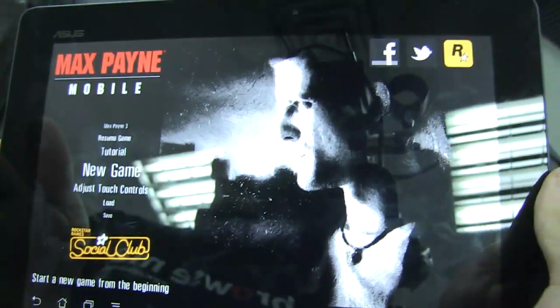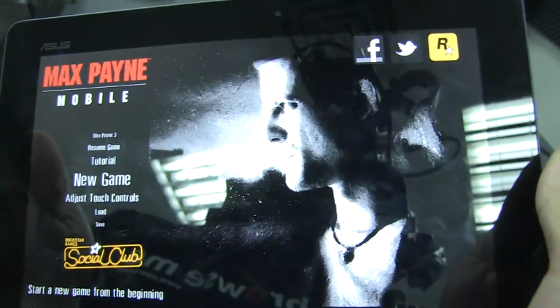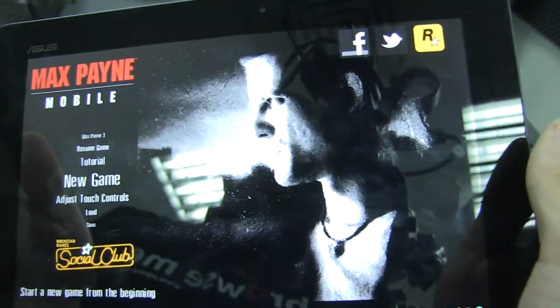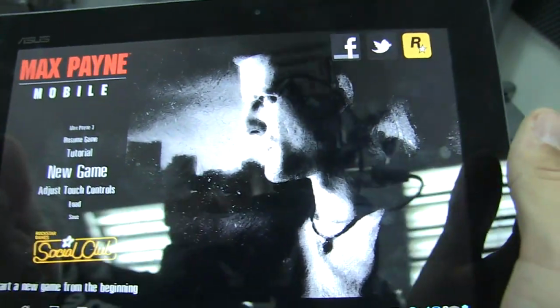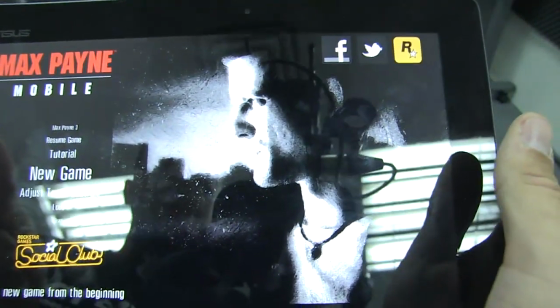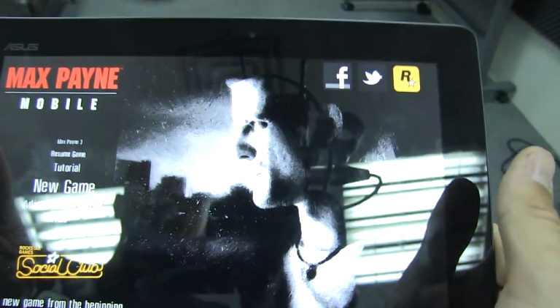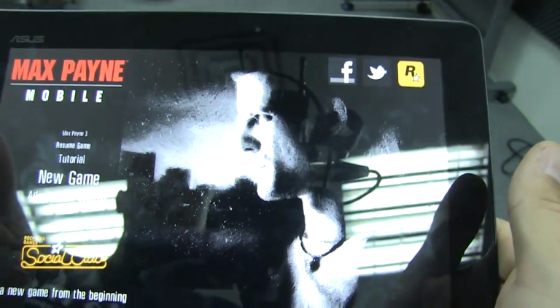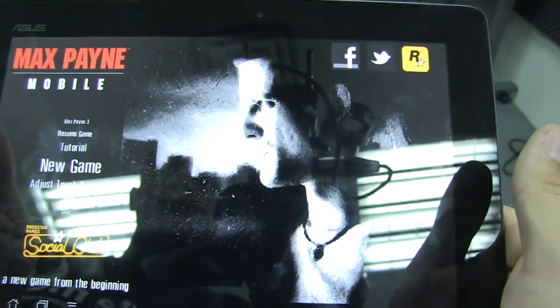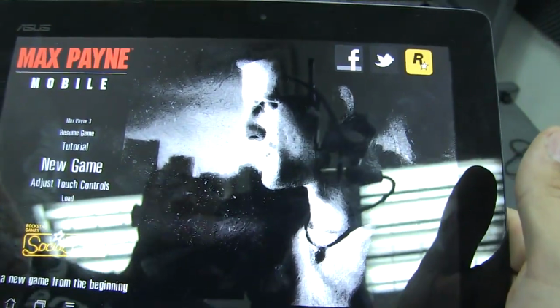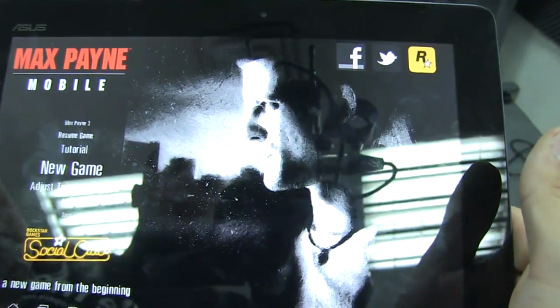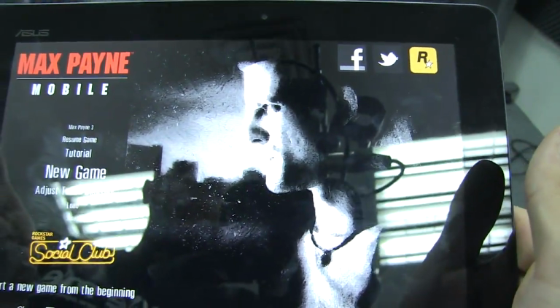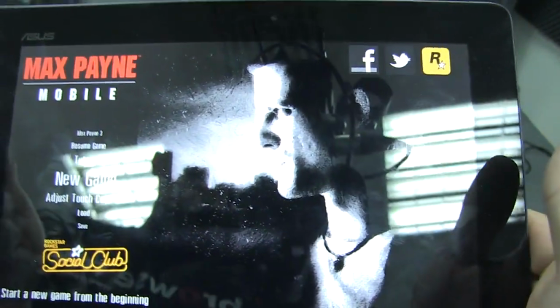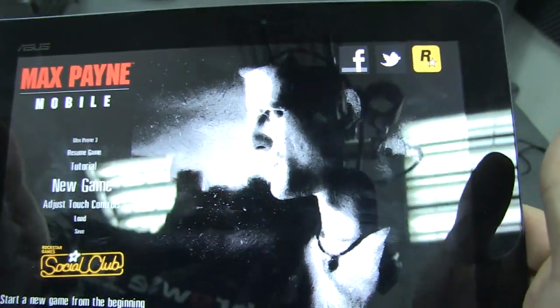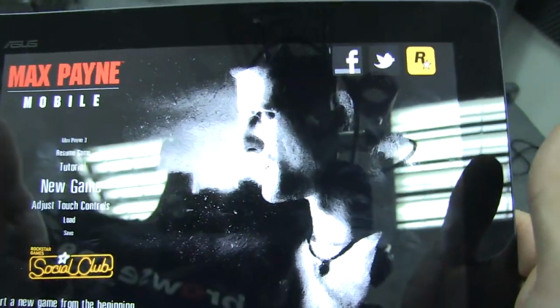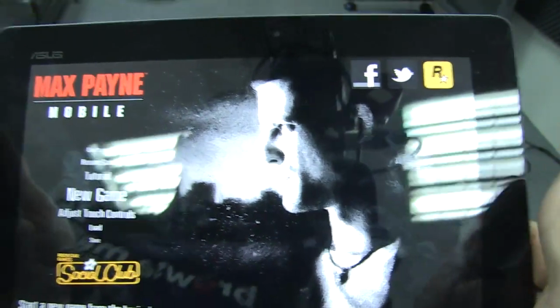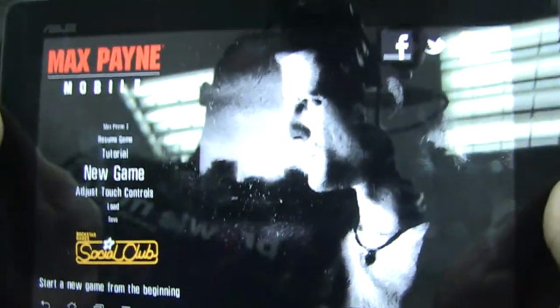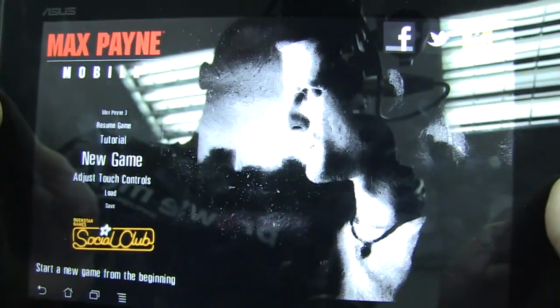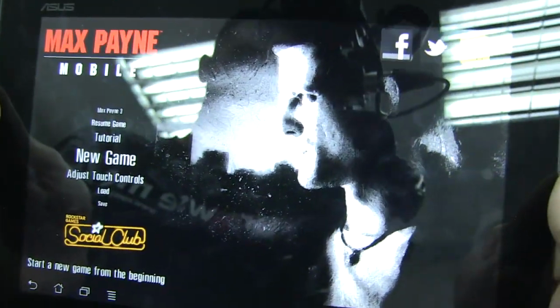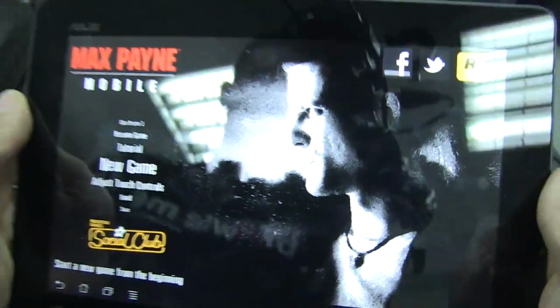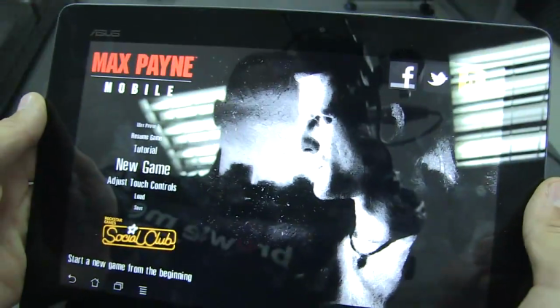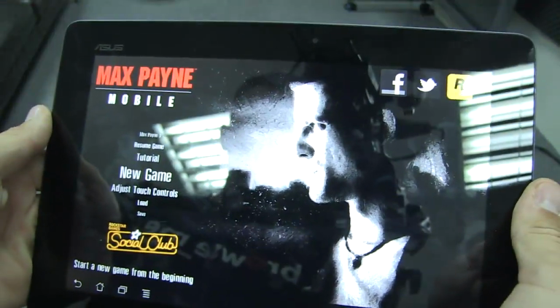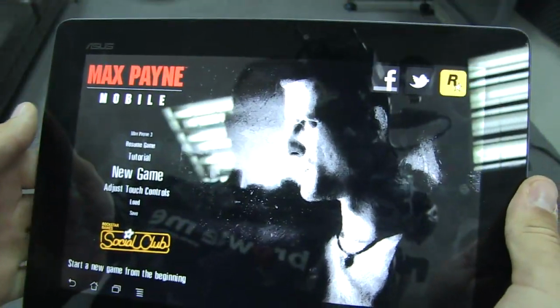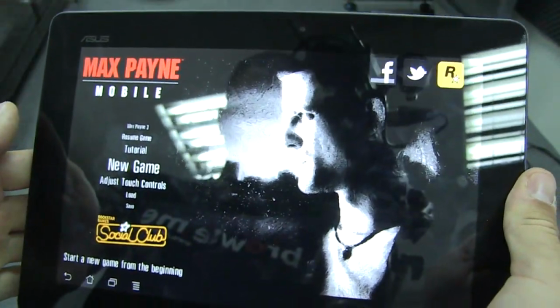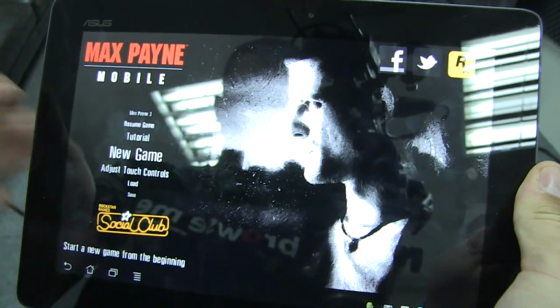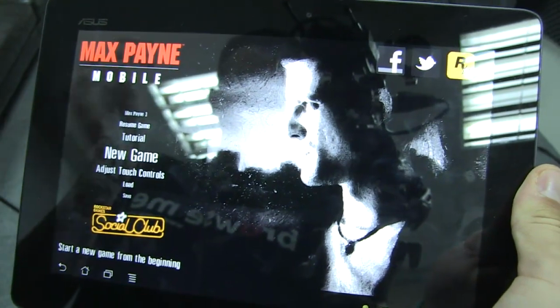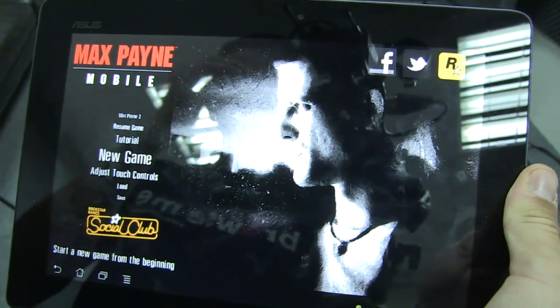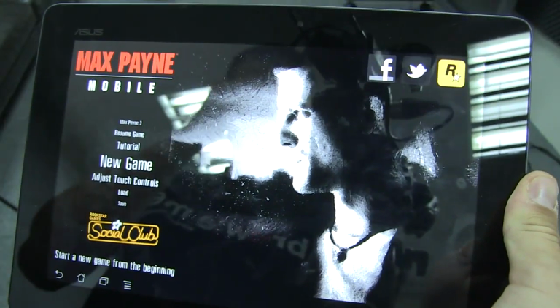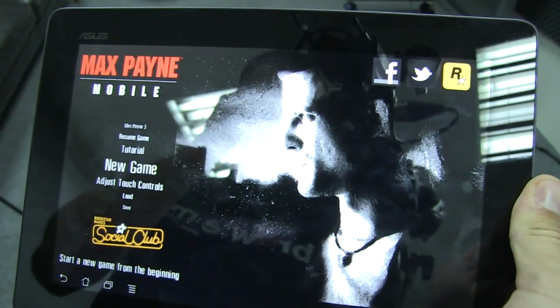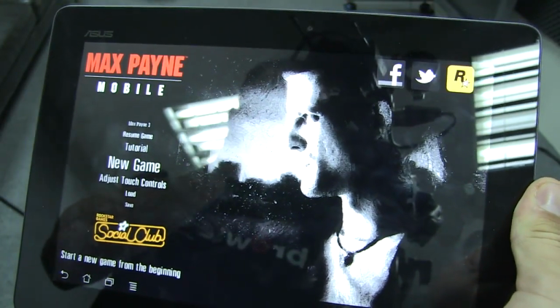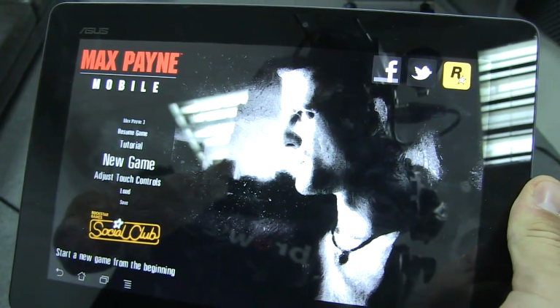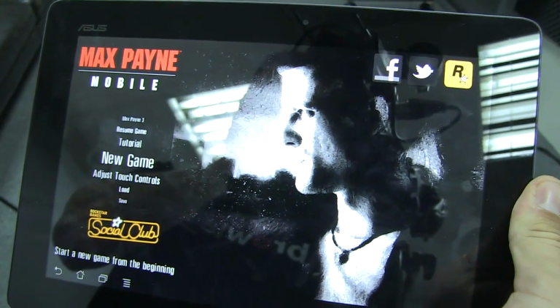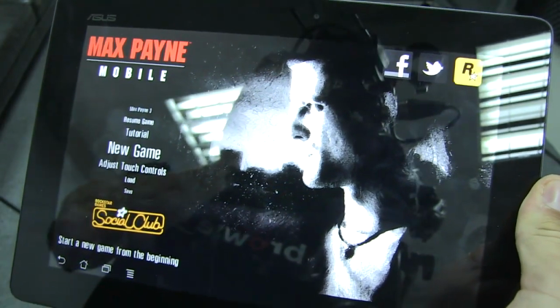So here's a new game. It's called Max Payne — the Tegra 3 version of Max Payne.